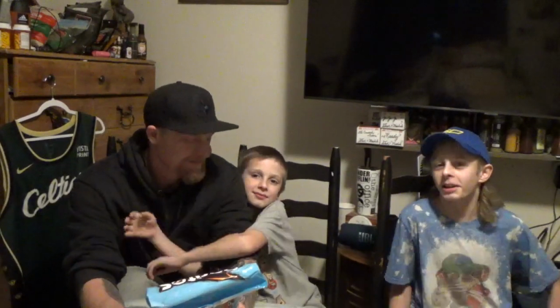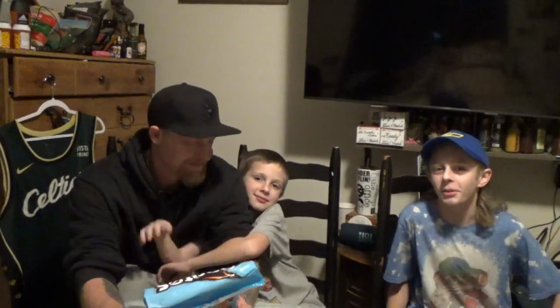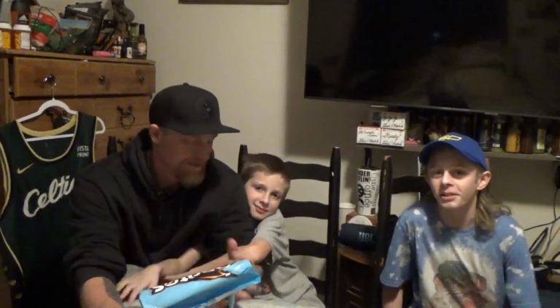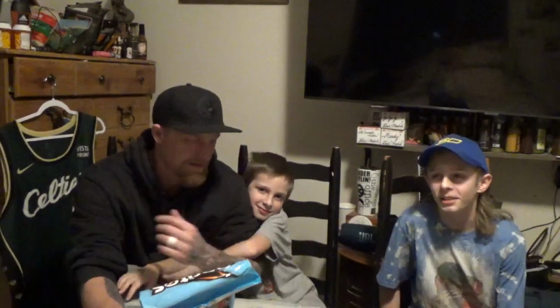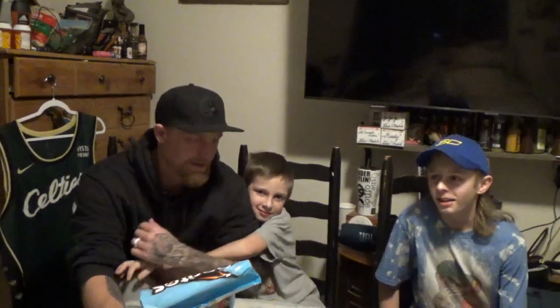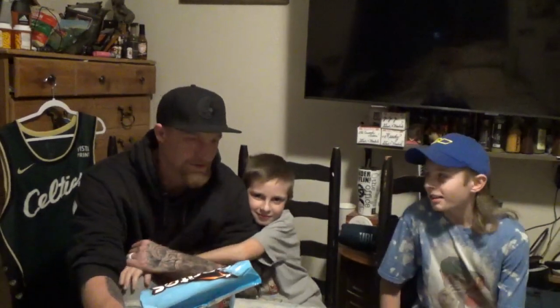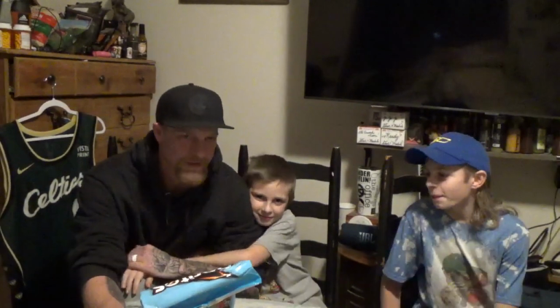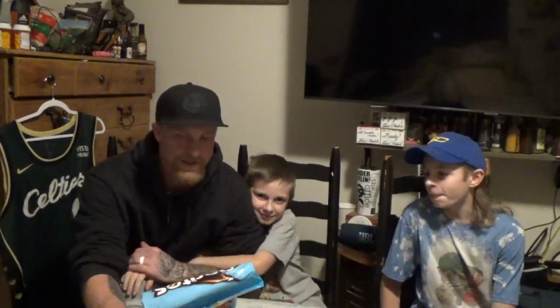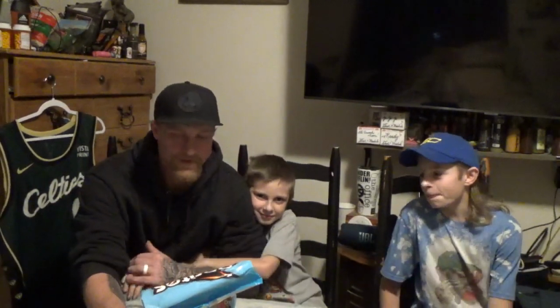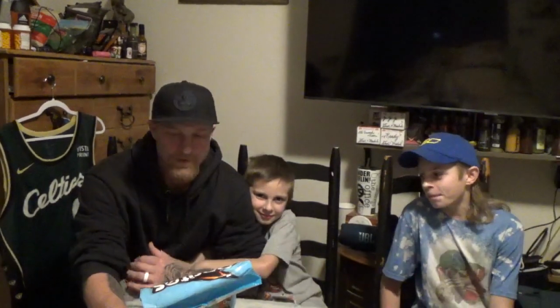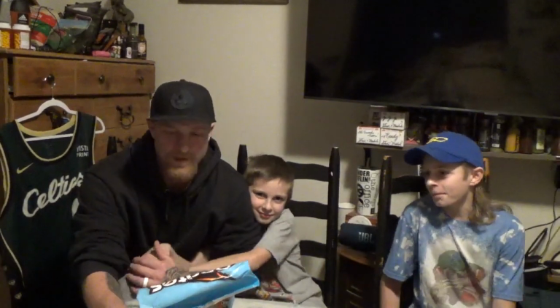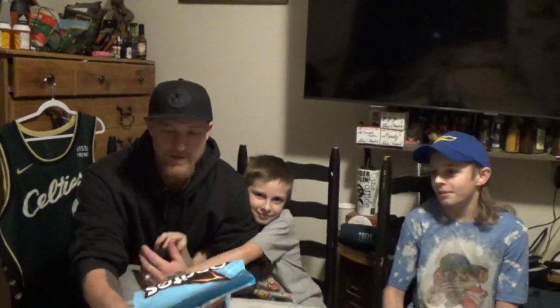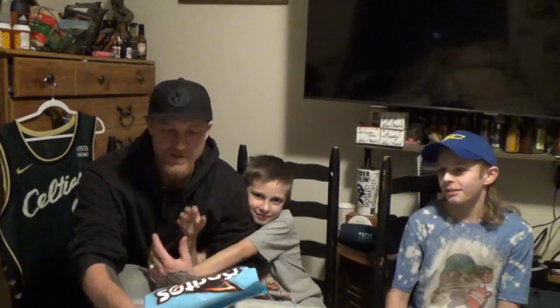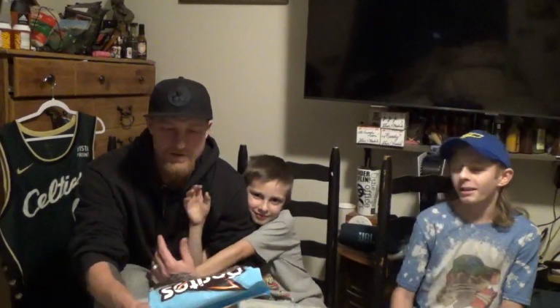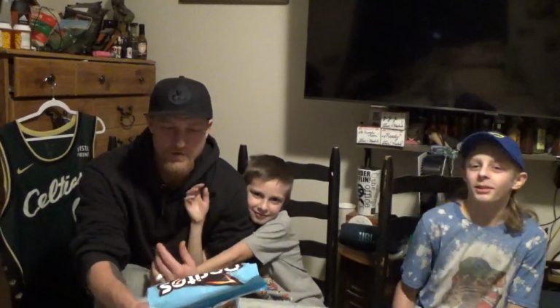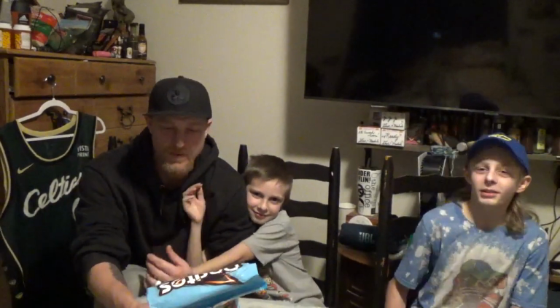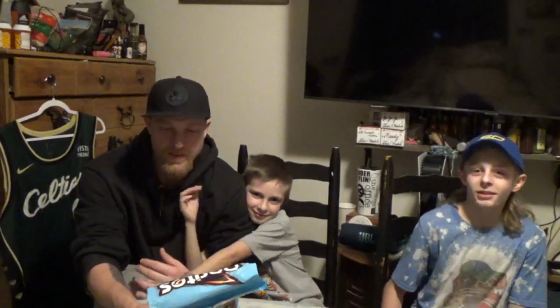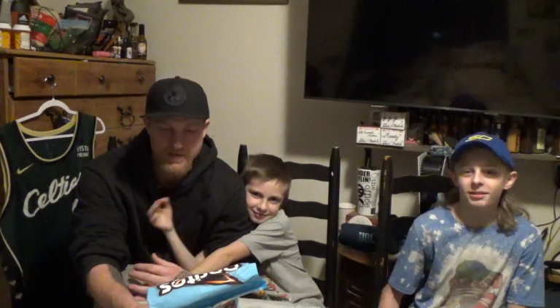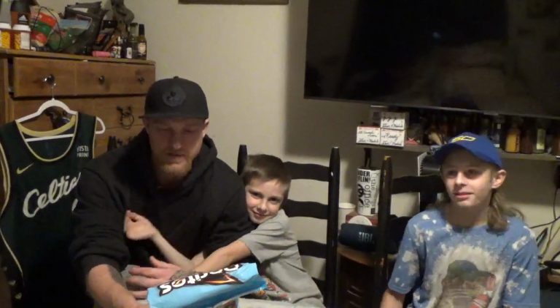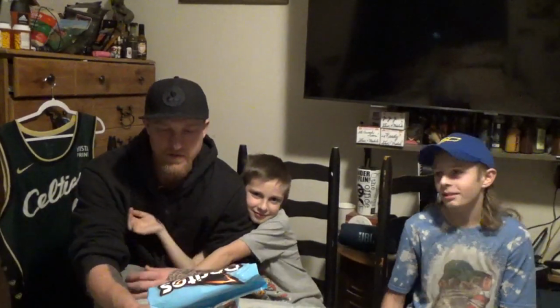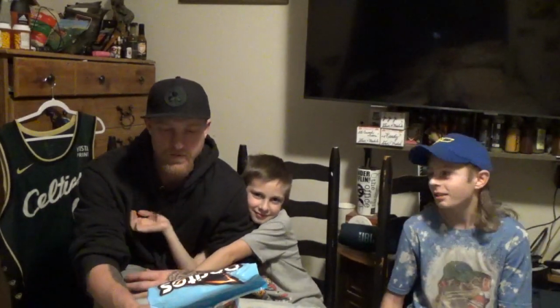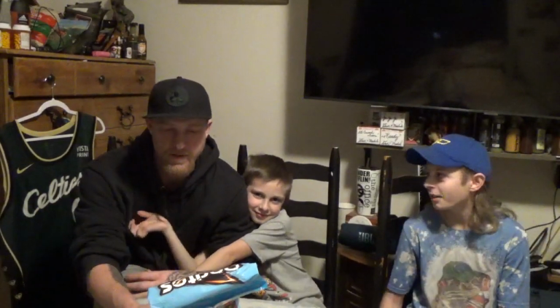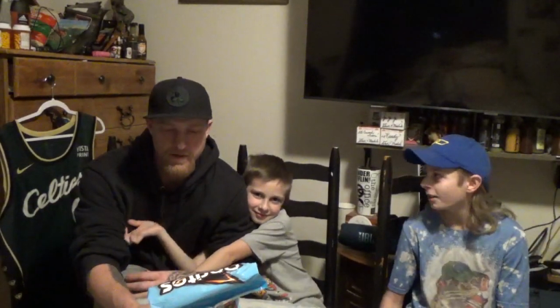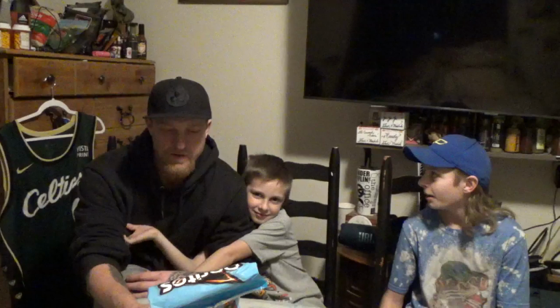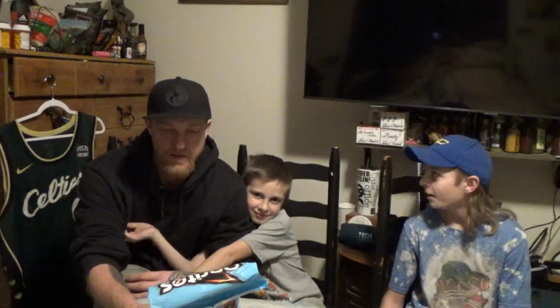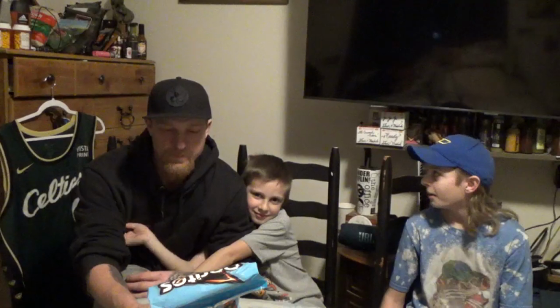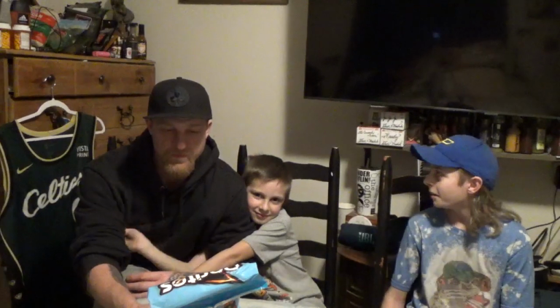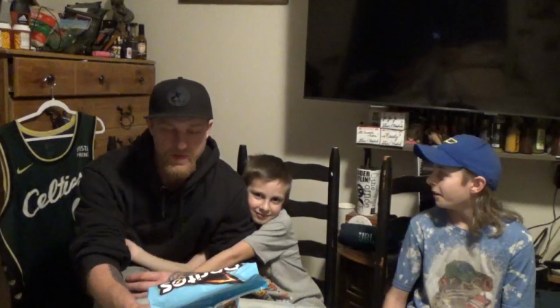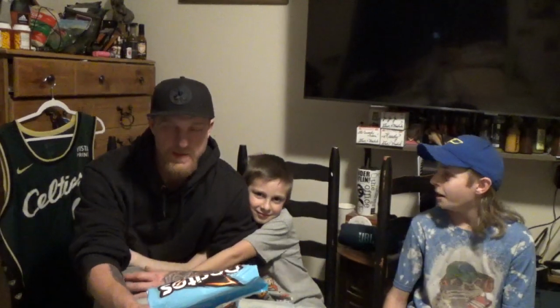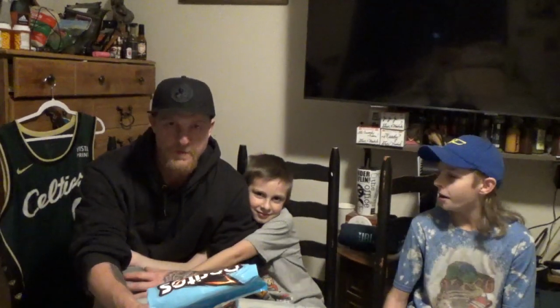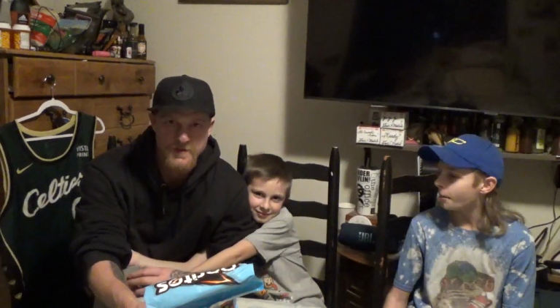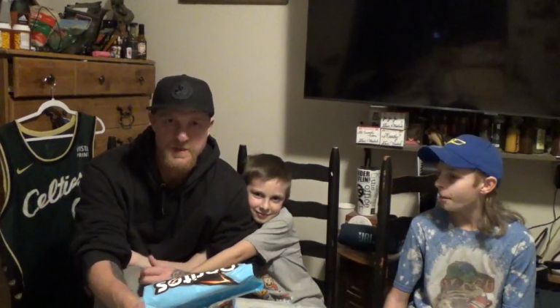Anyway, alright — so we're kind of rambling on here, we're going to get going. If you guys like what you see...